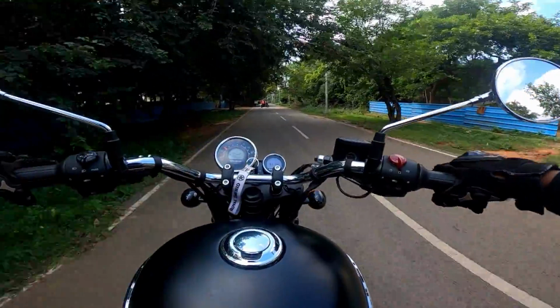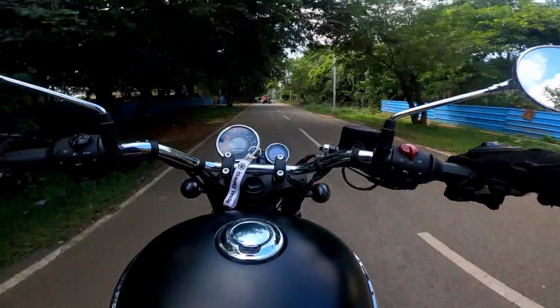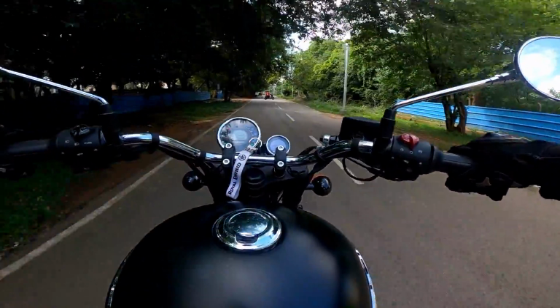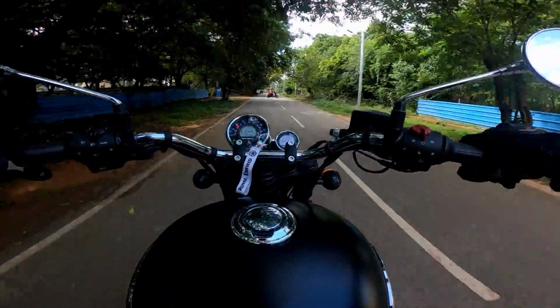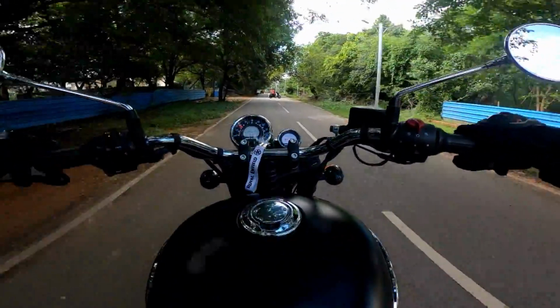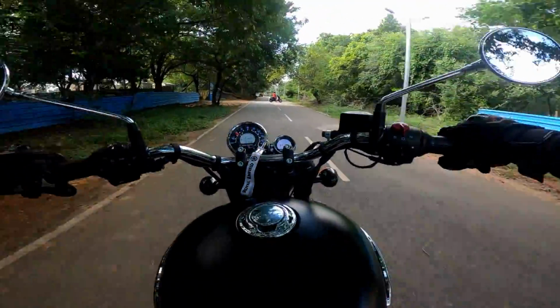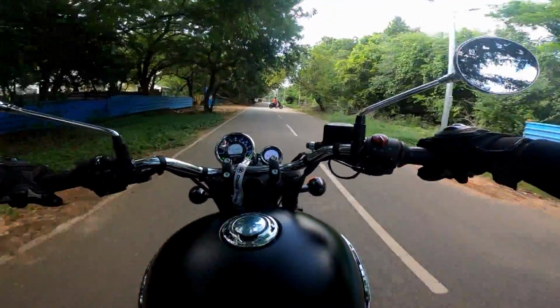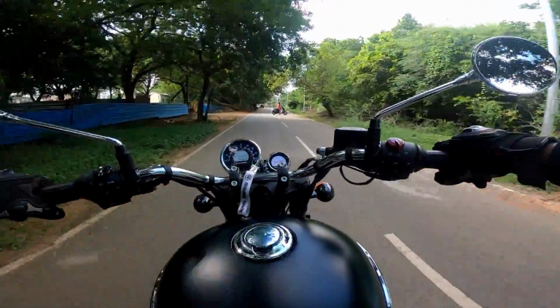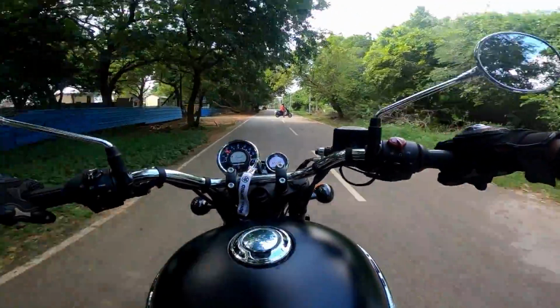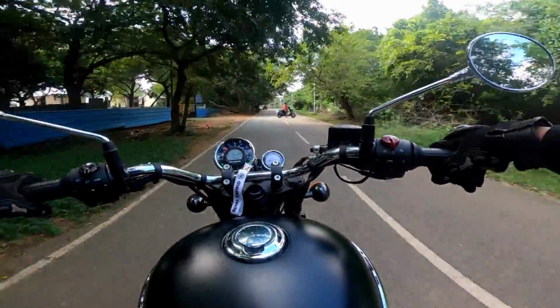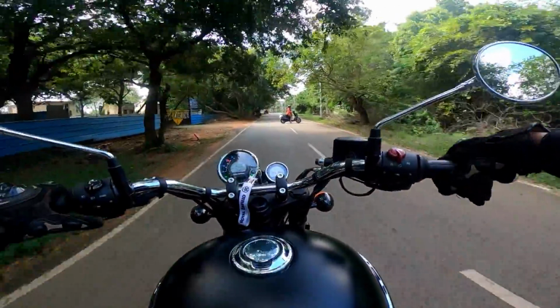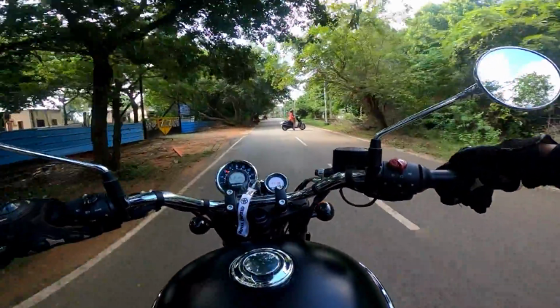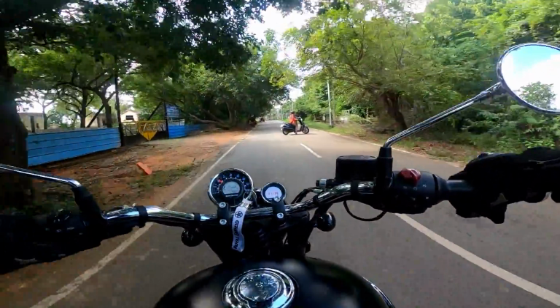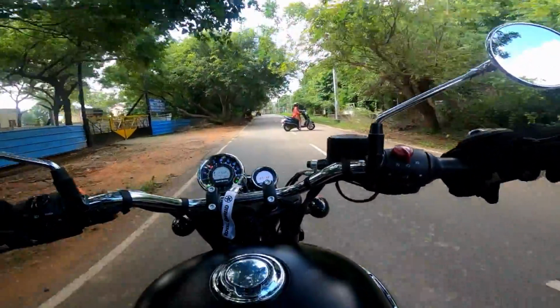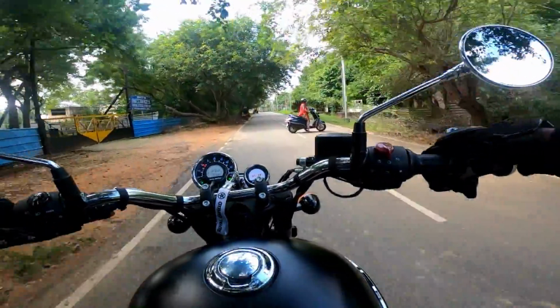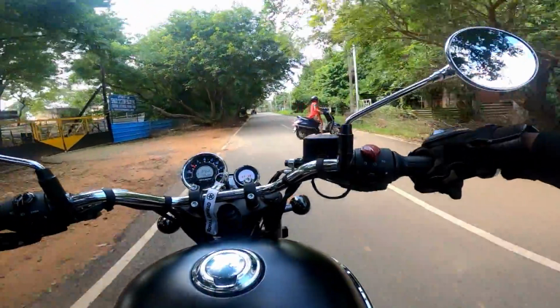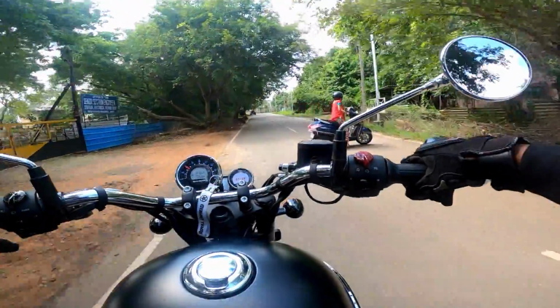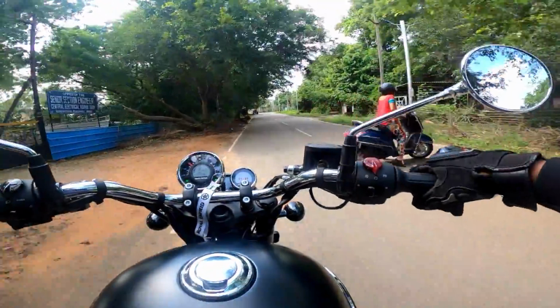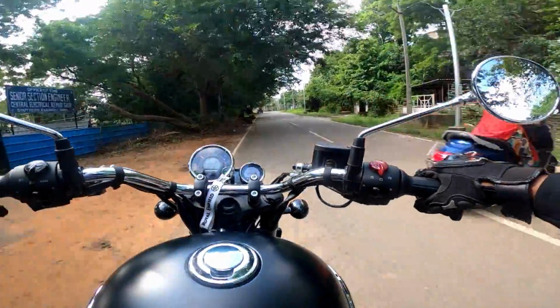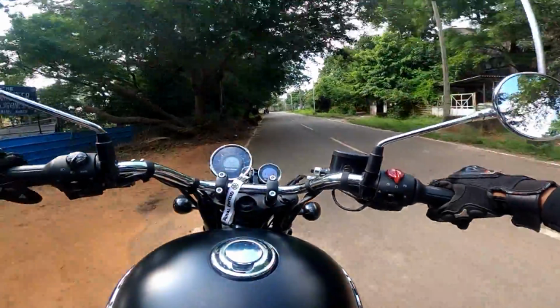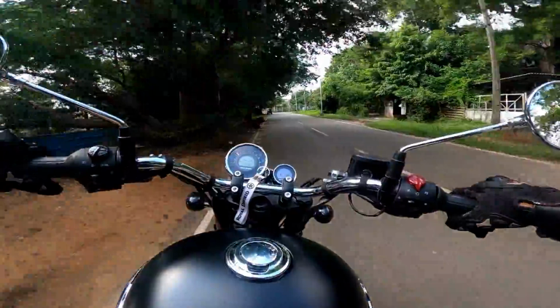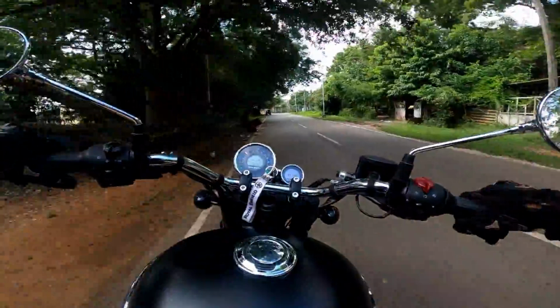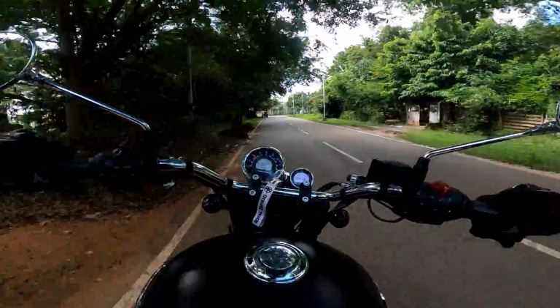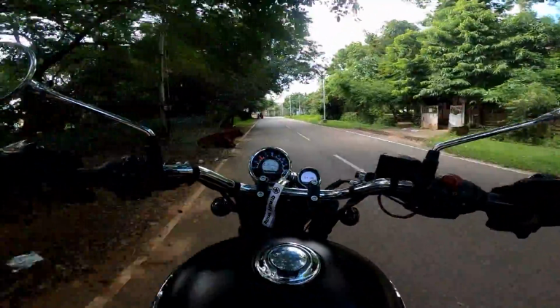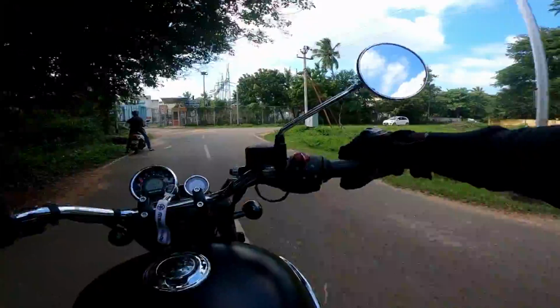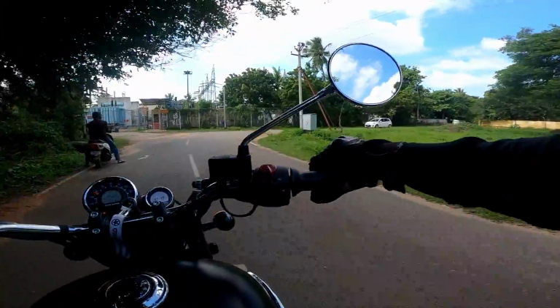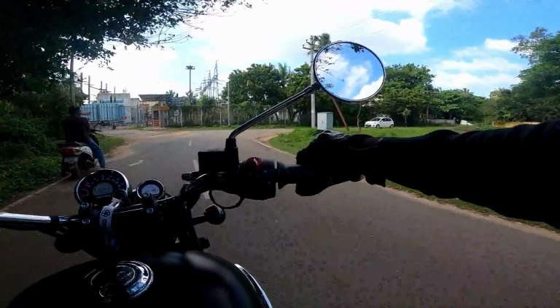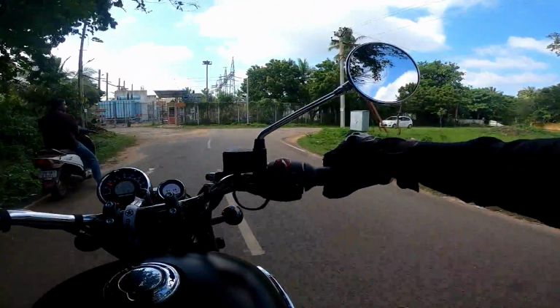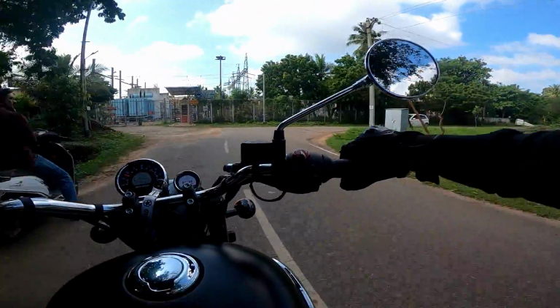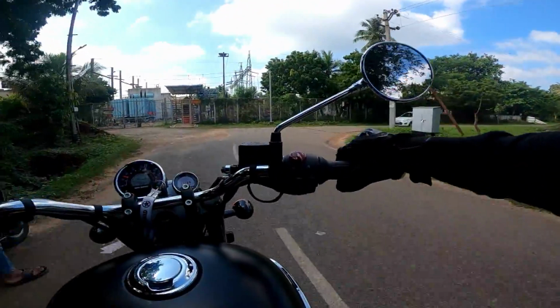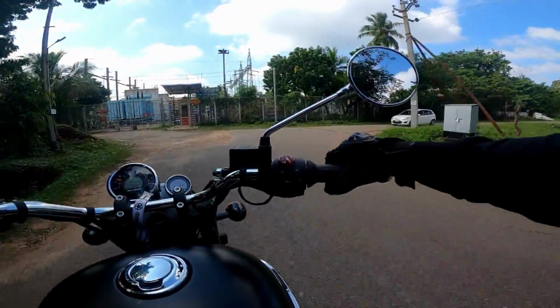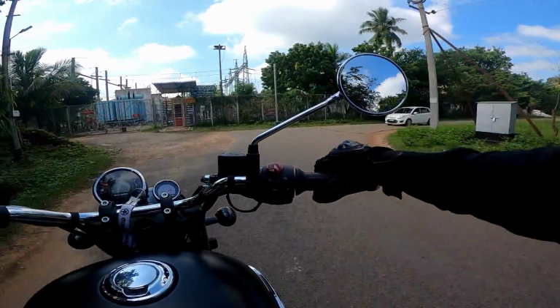The refinement is a great refinement — this is a great improvement. There is a light vibration, but if you compare it to the Thunderbird, of course it's a great refinement.